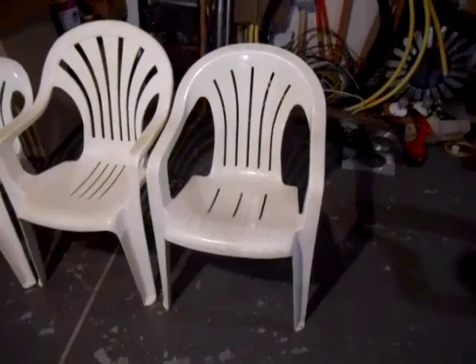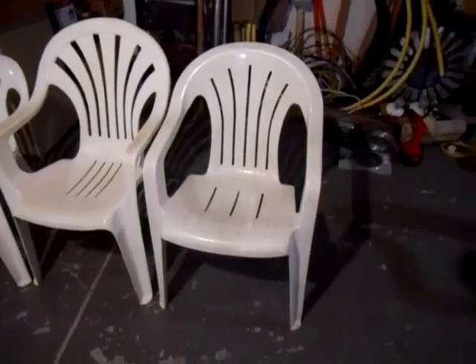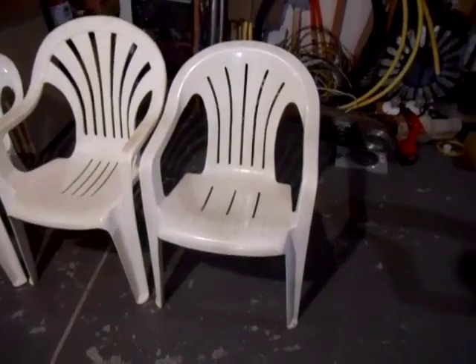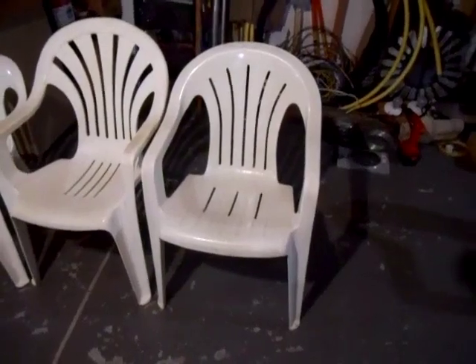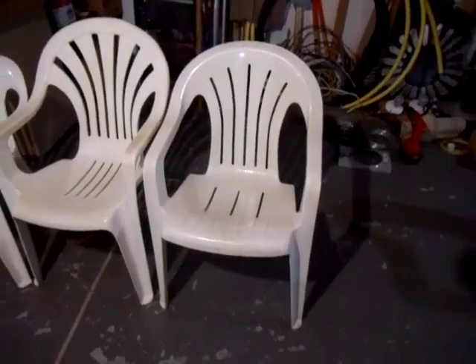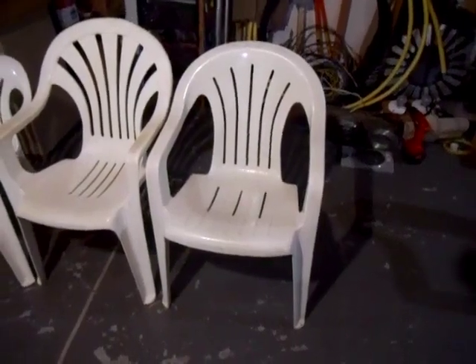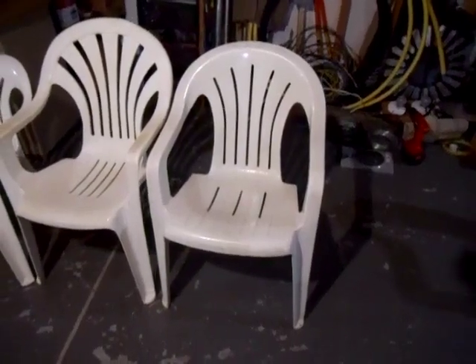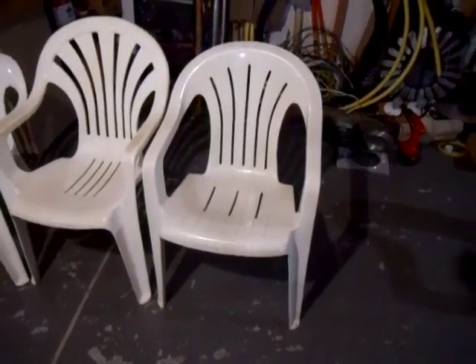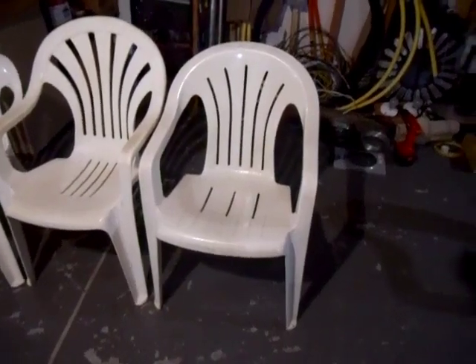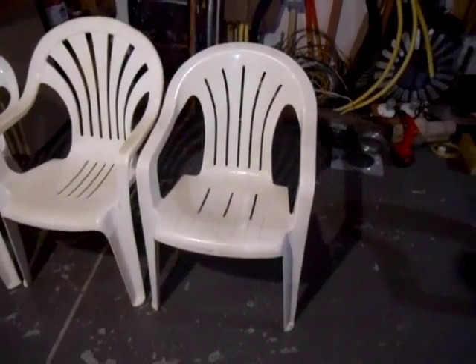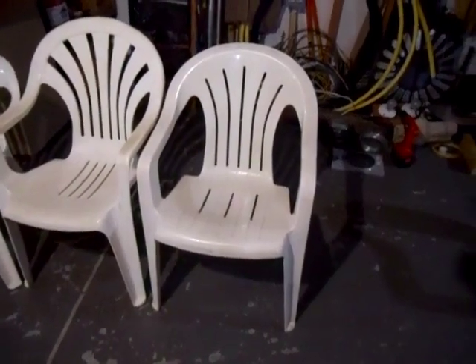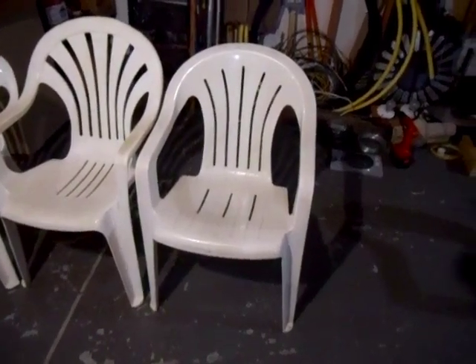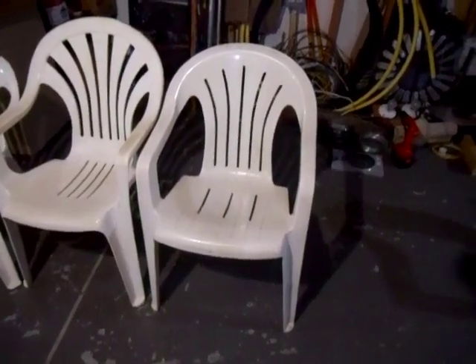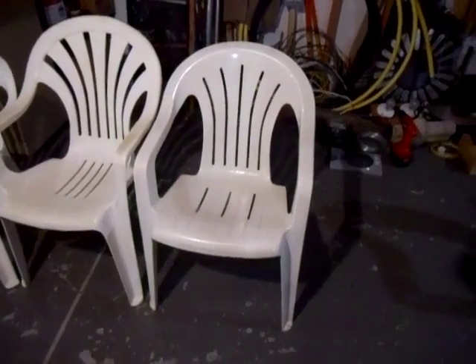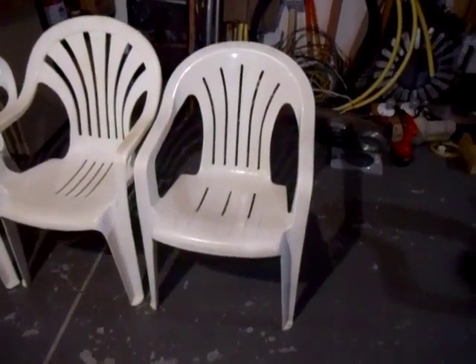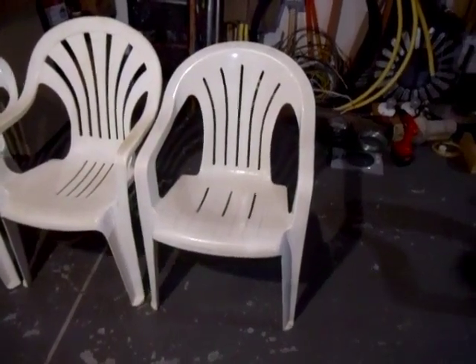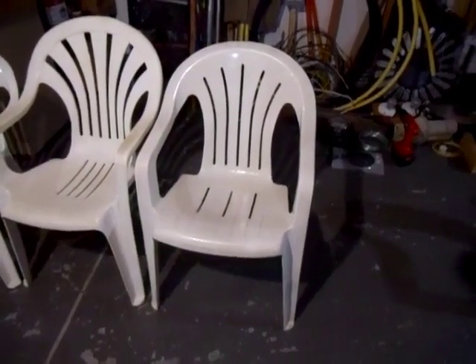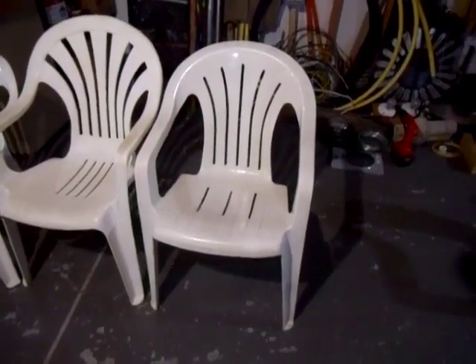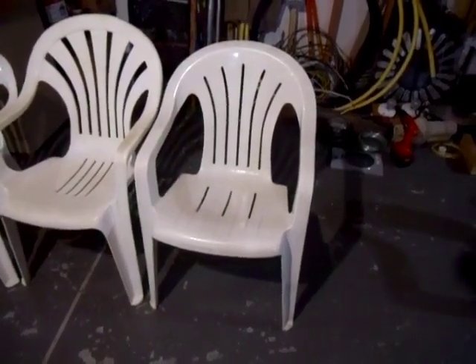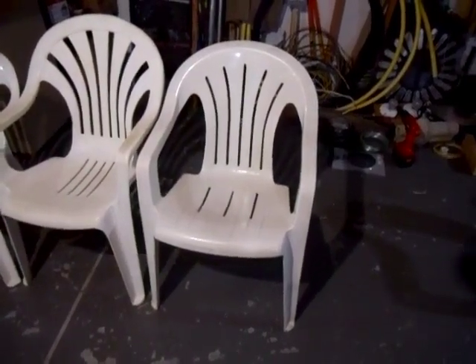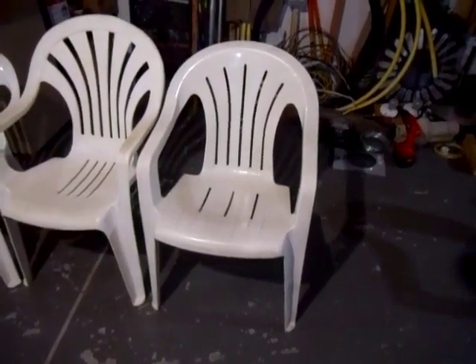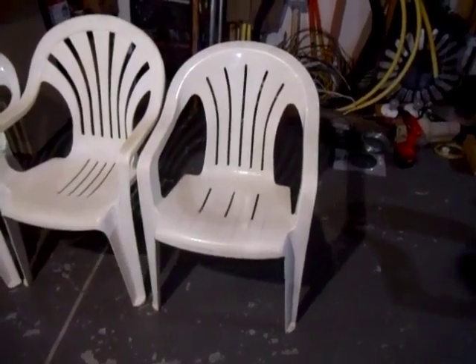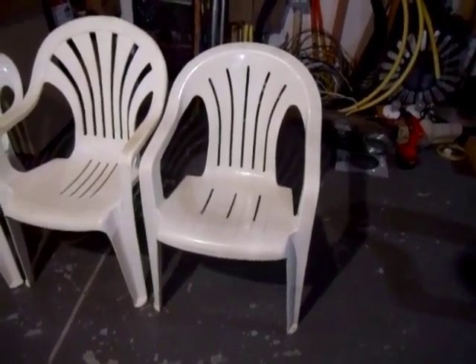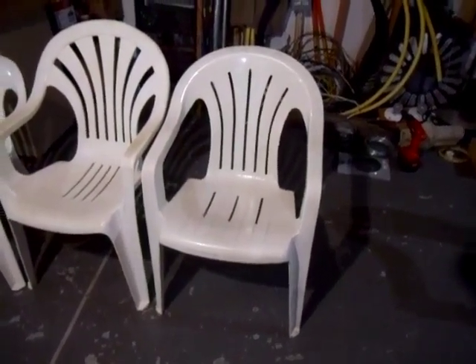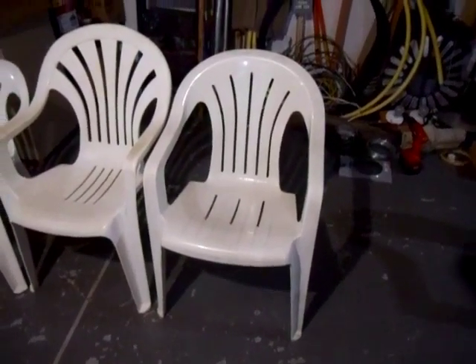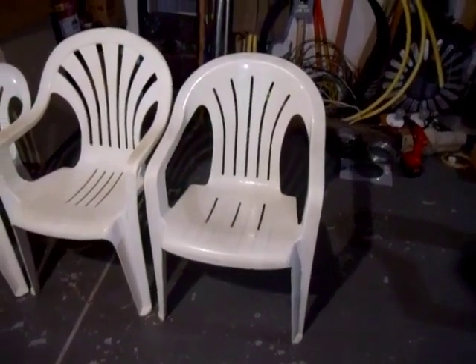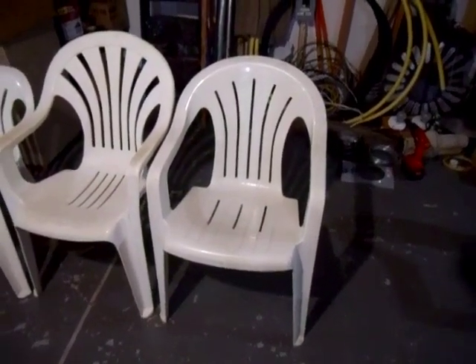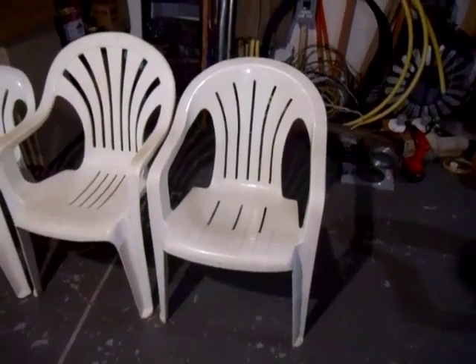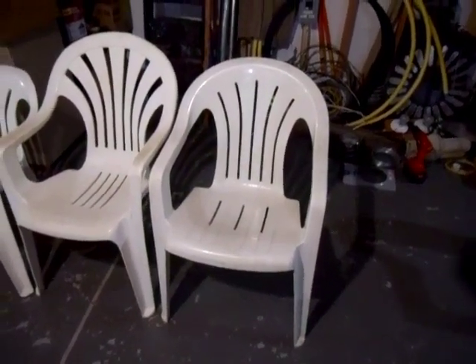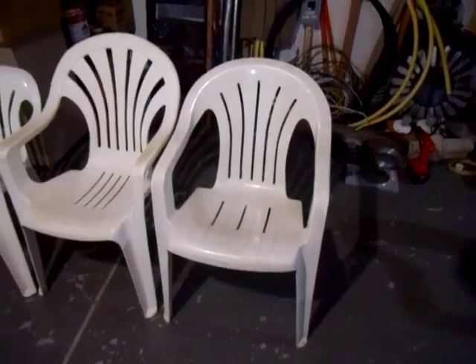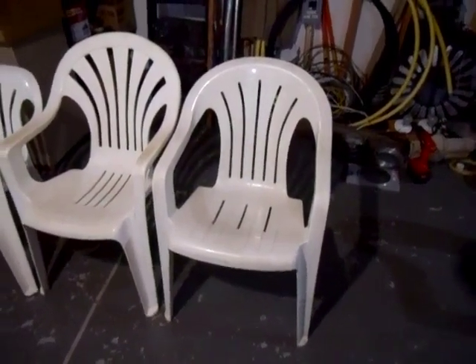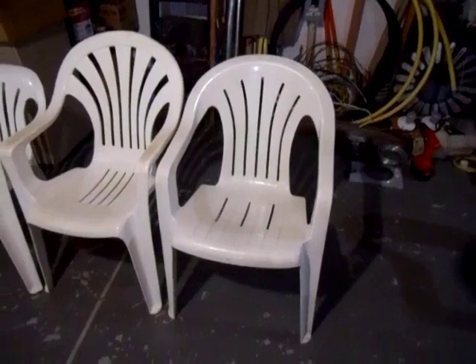Hello, today we're going to count down the top 5 fanback plastic chairs of all time.